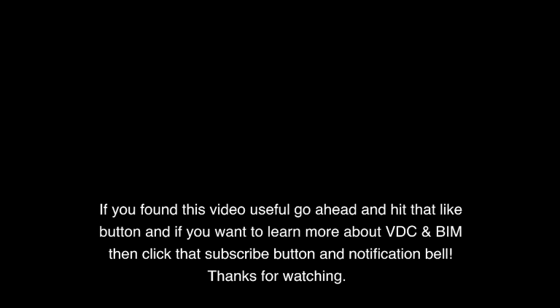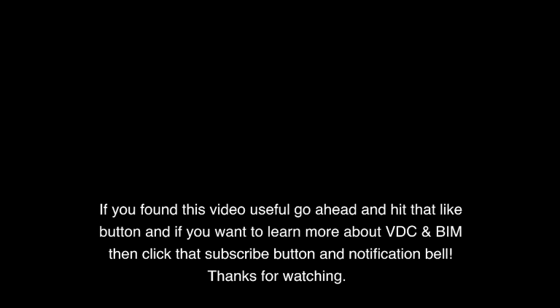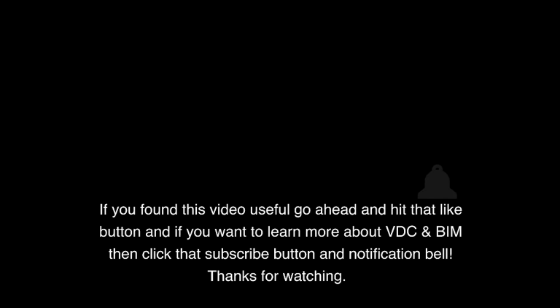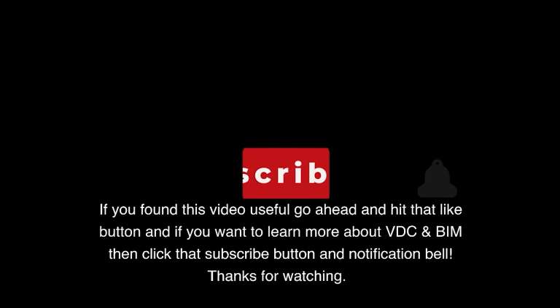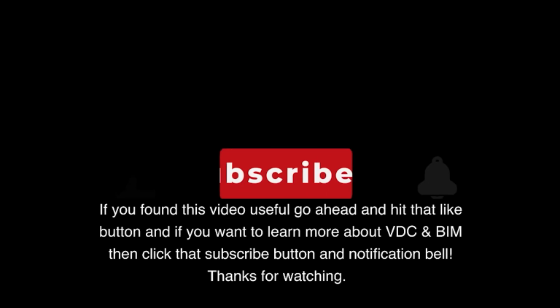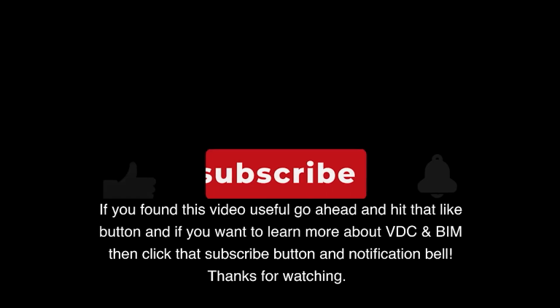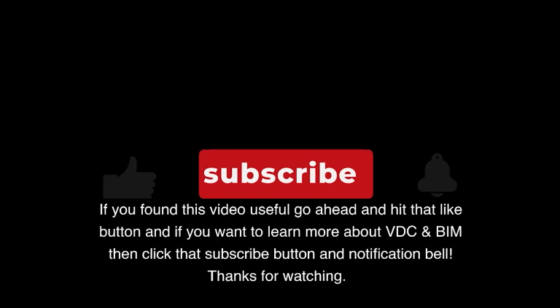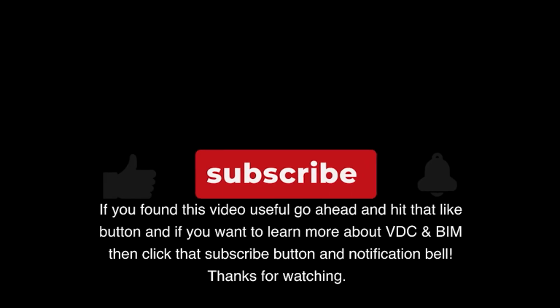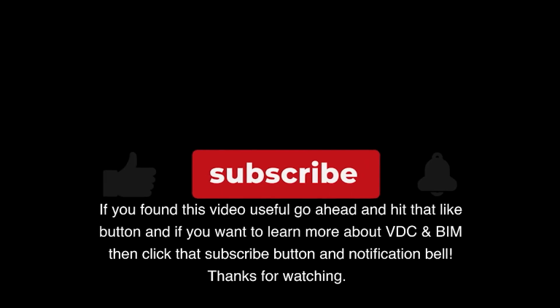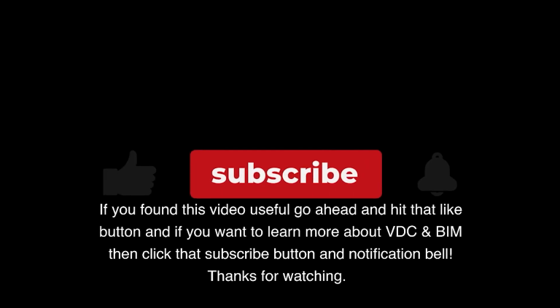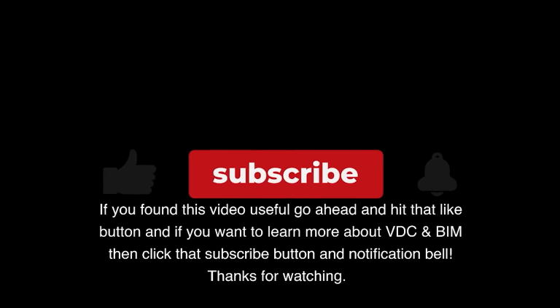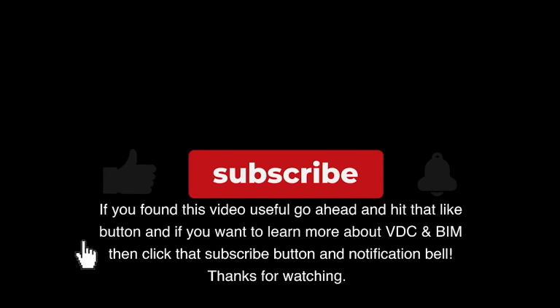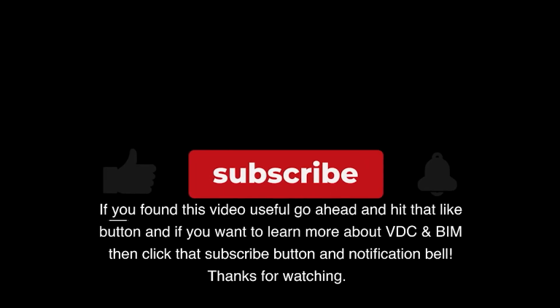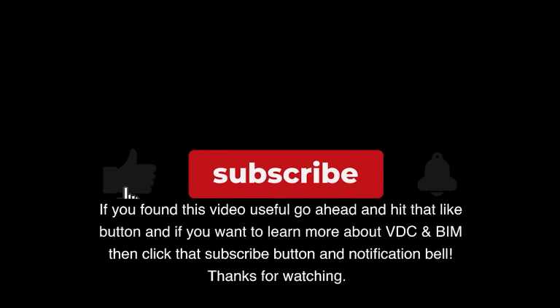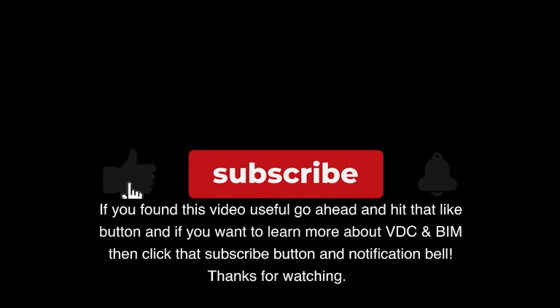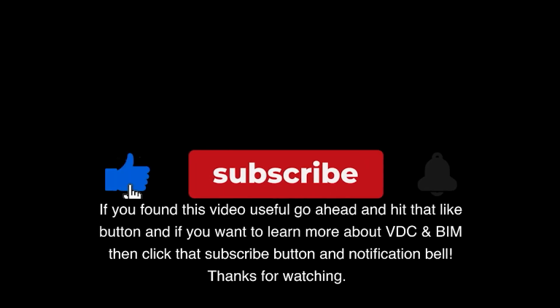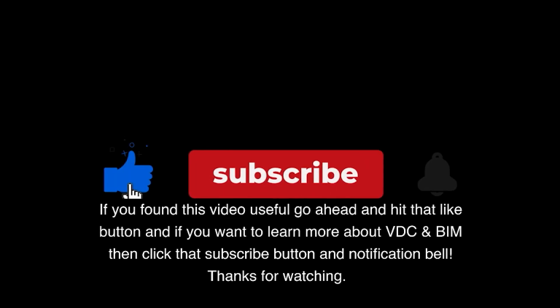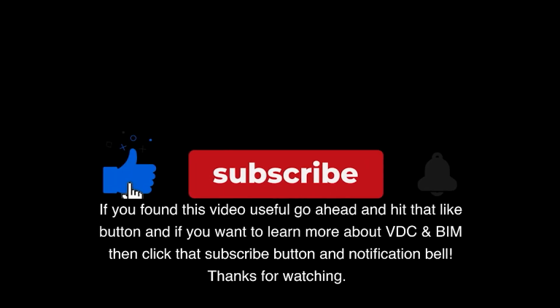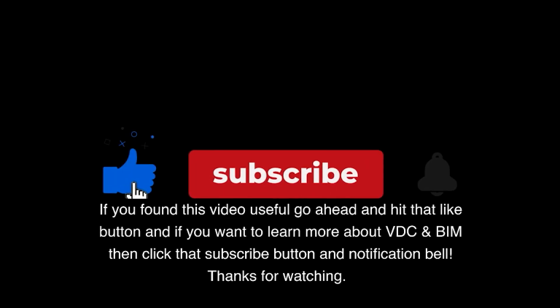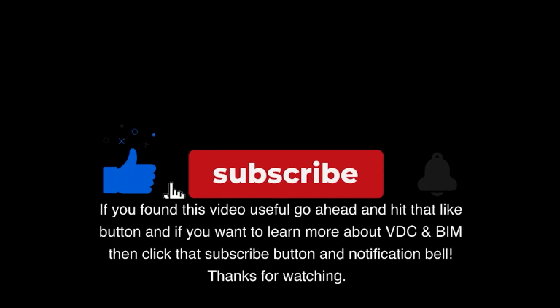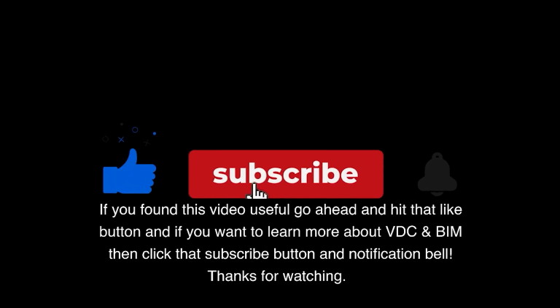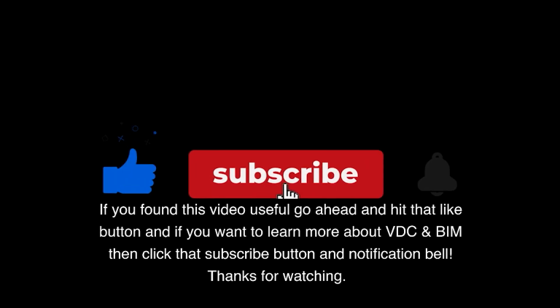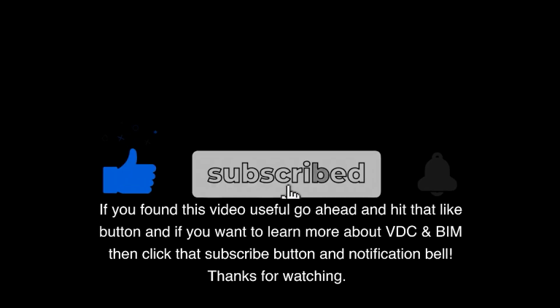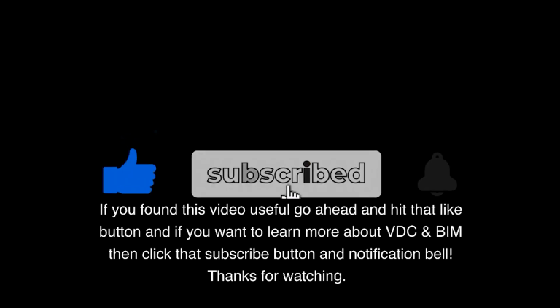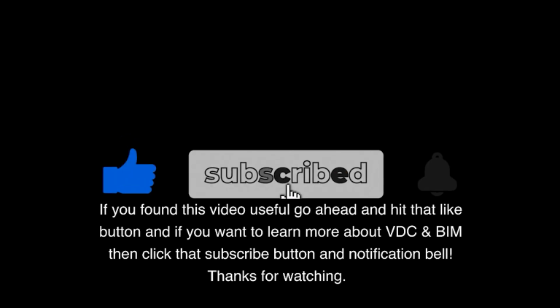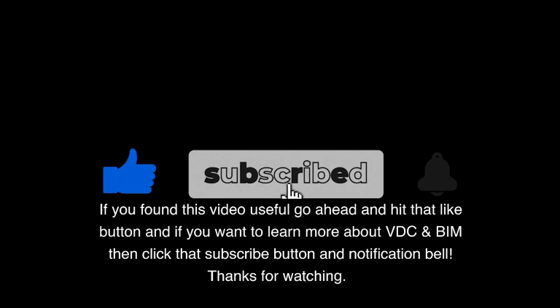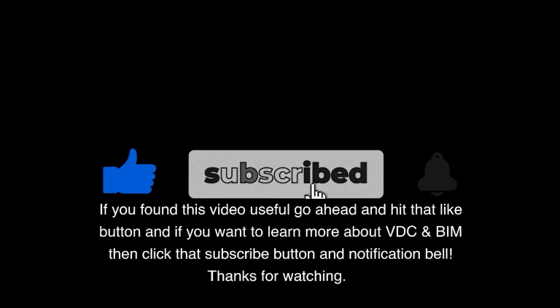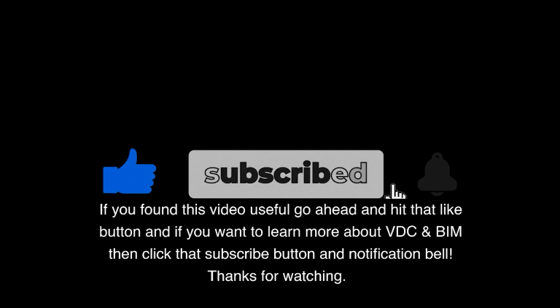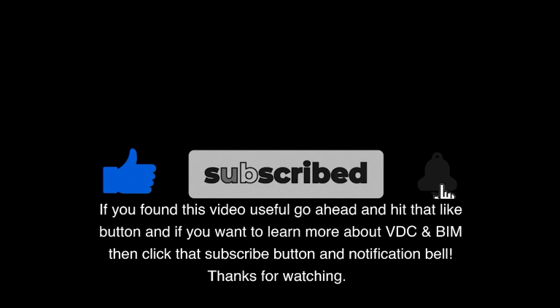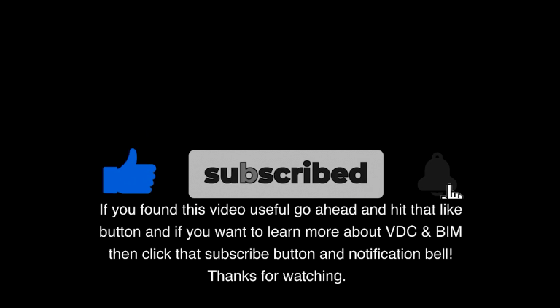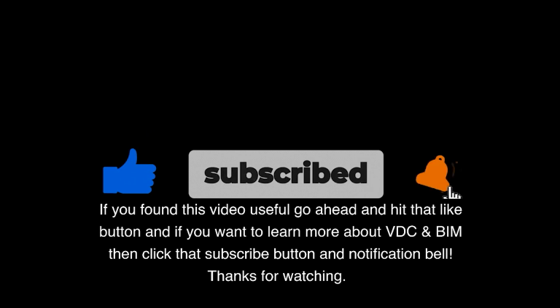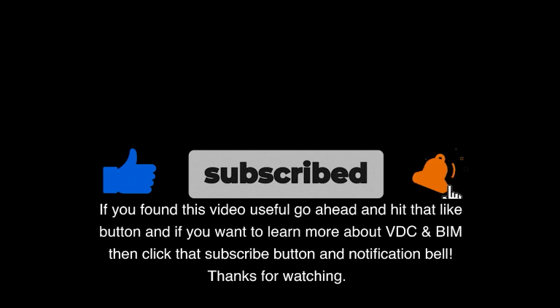If you found this video useful, go ahead and hit that like button. And if you want to learn more about VDC and BIM, click that subscribe button and notification bell.